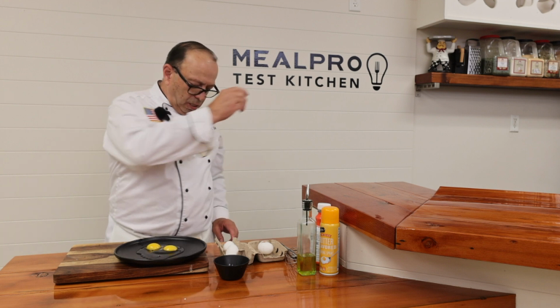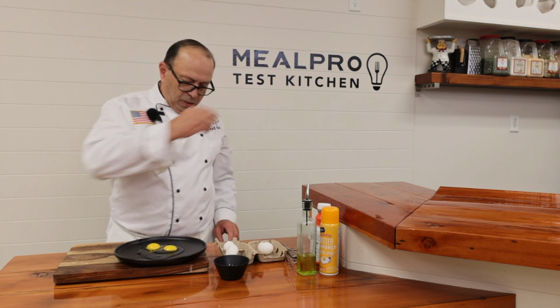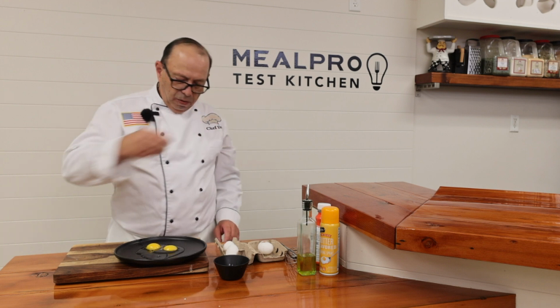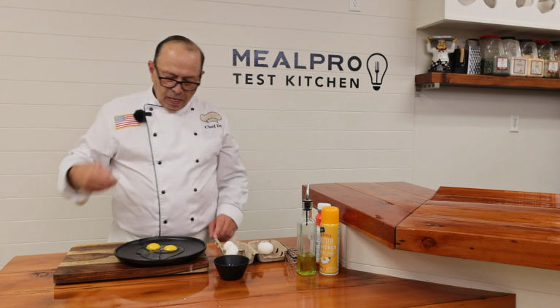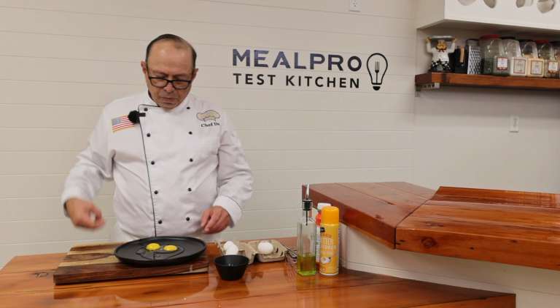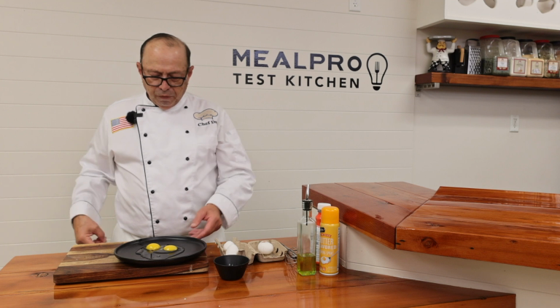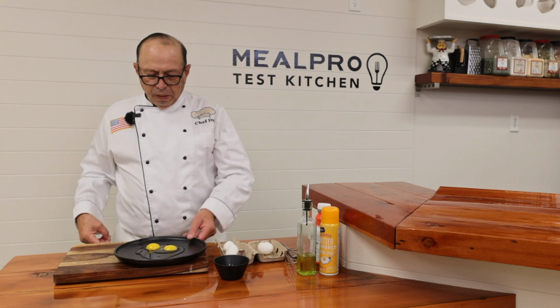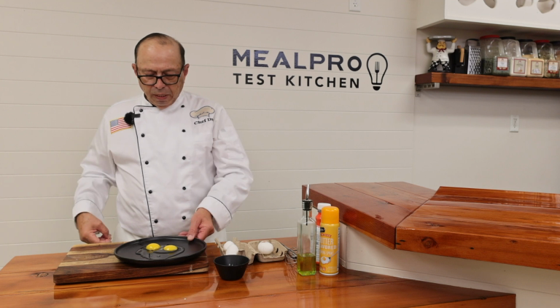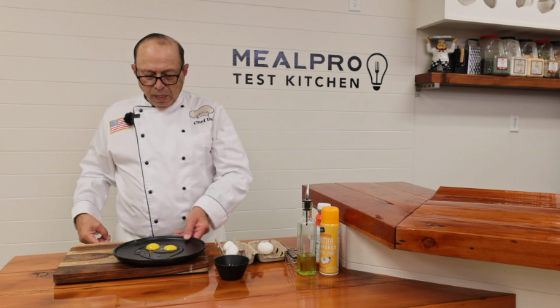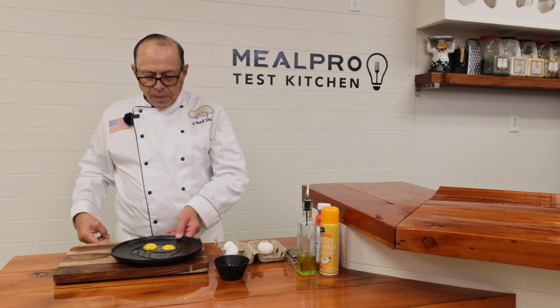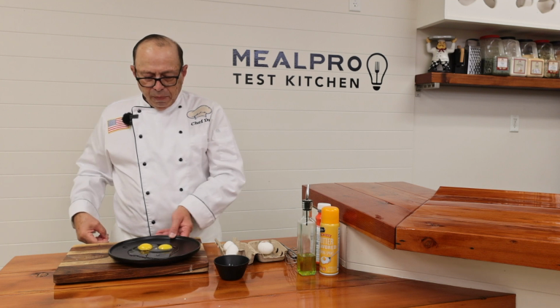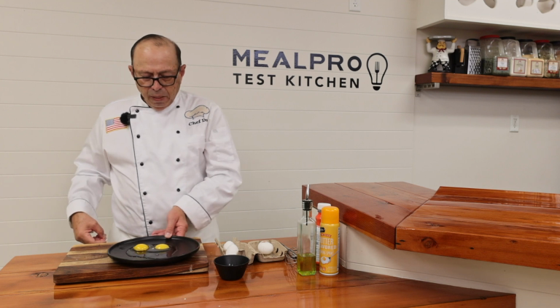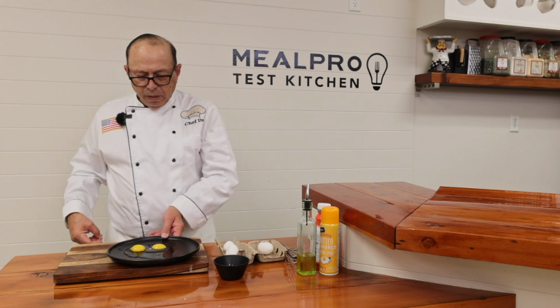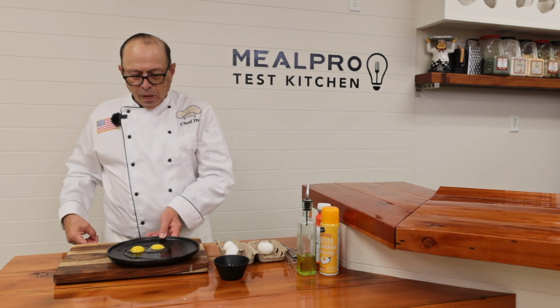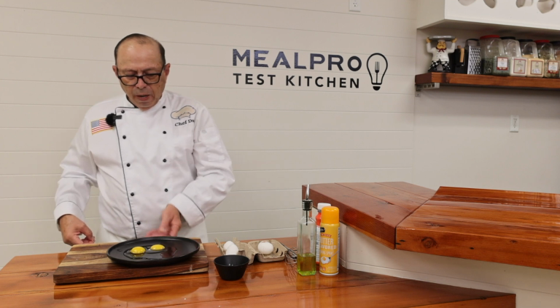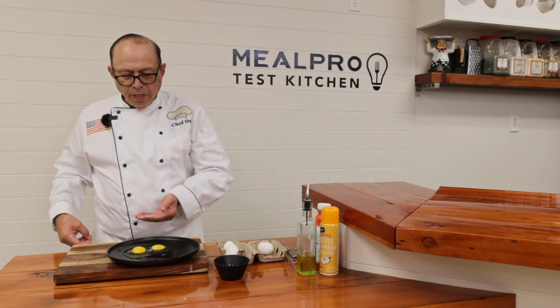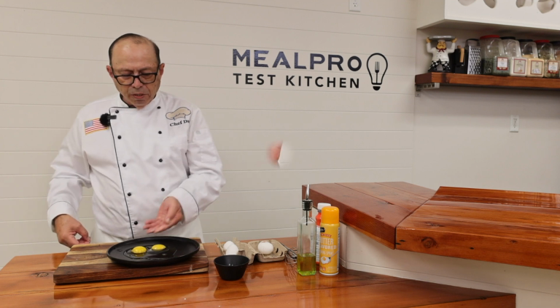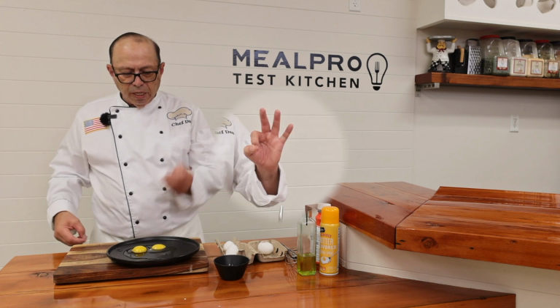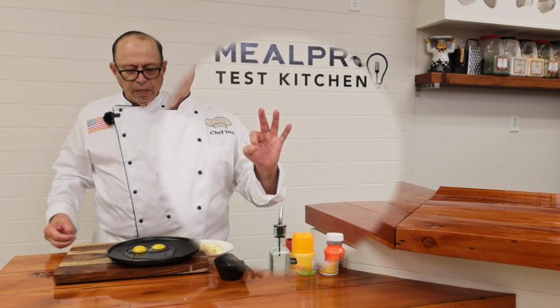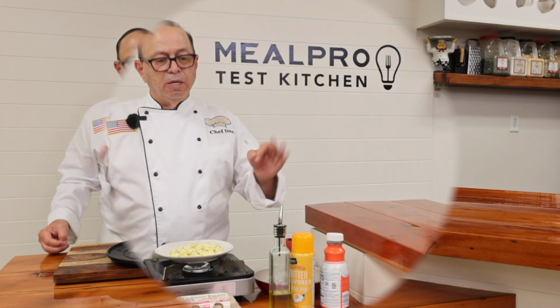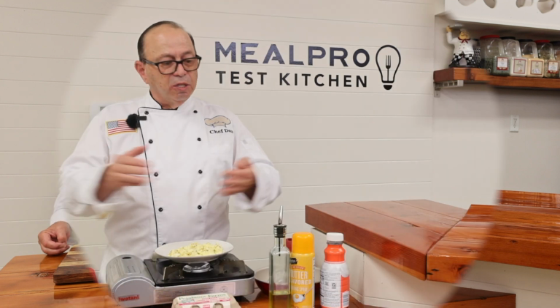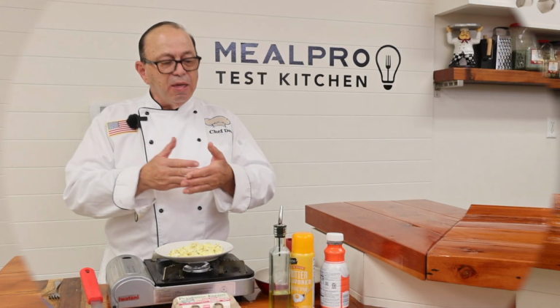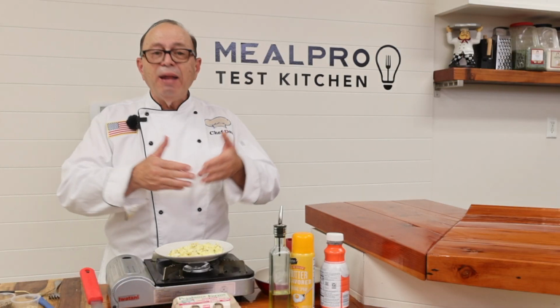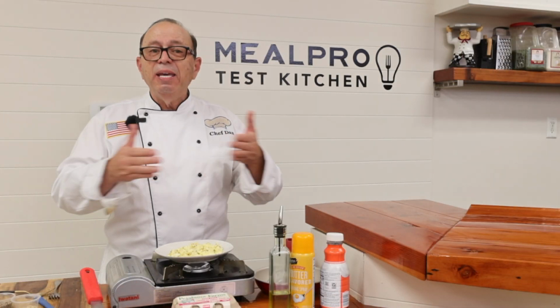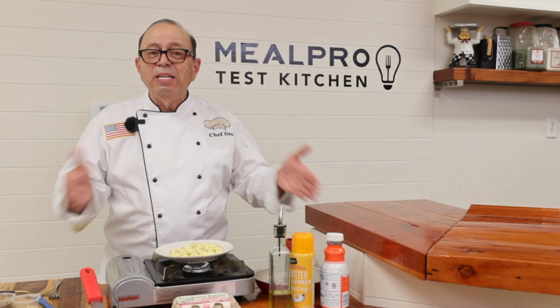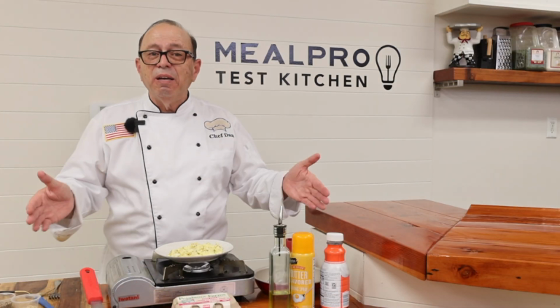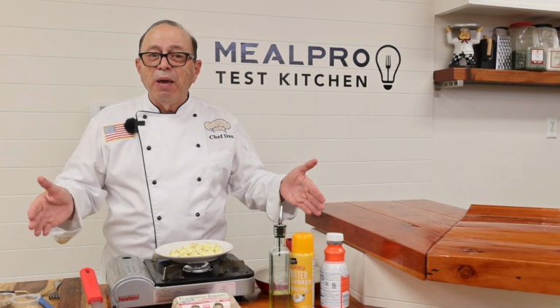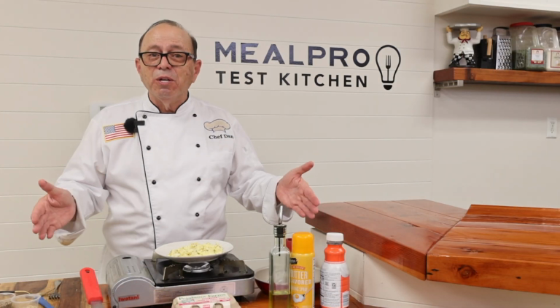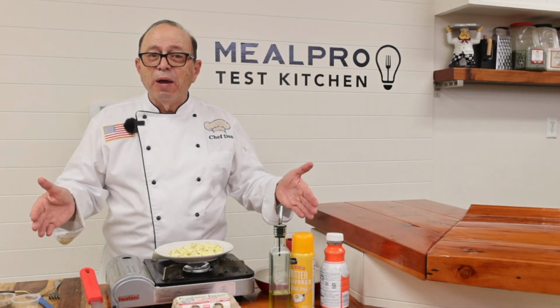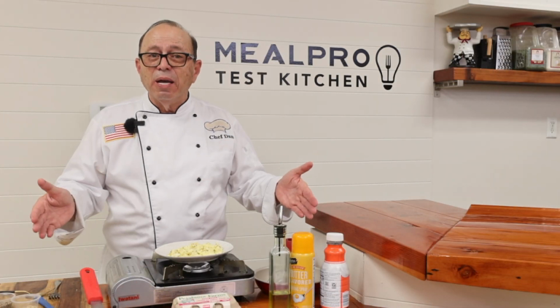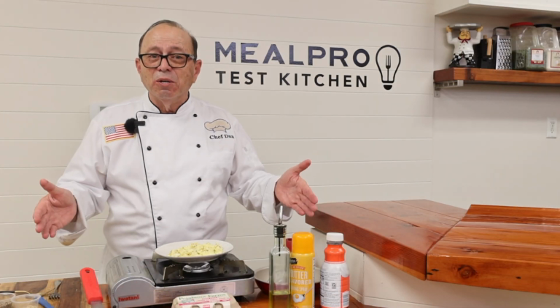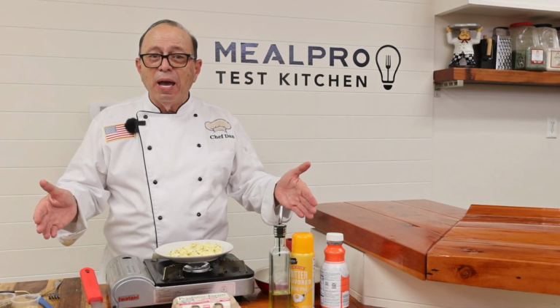Two eggs perfectly done. They go right in your skillet — that easy to make your eggs.